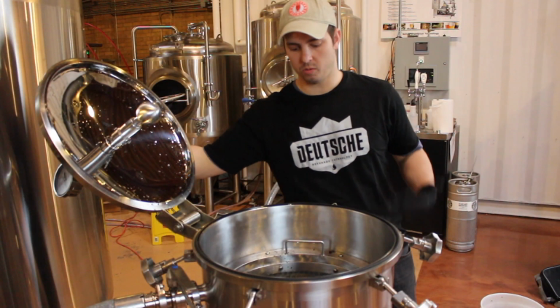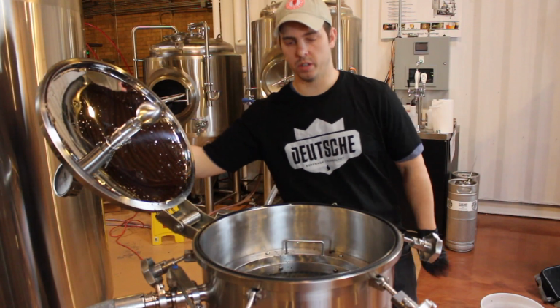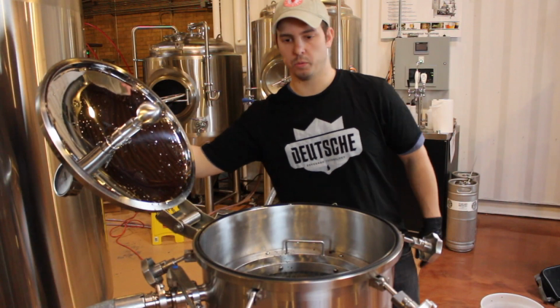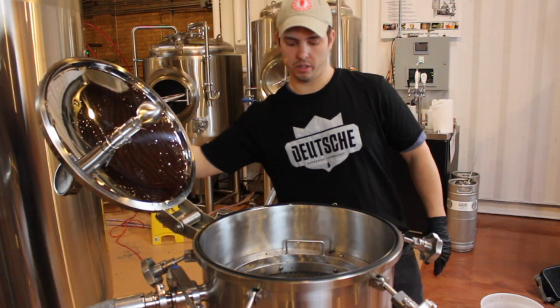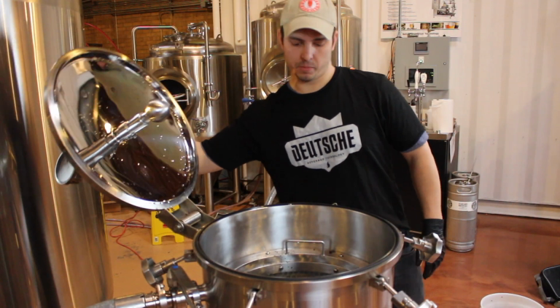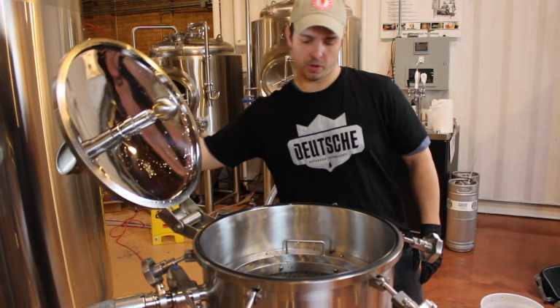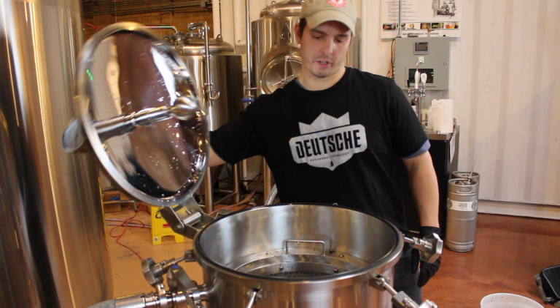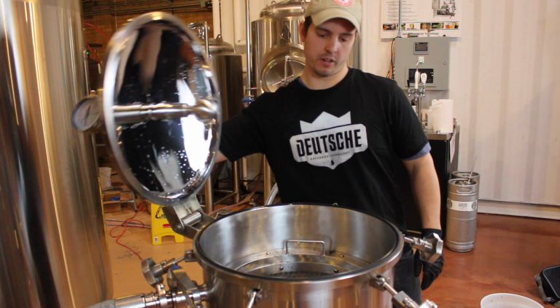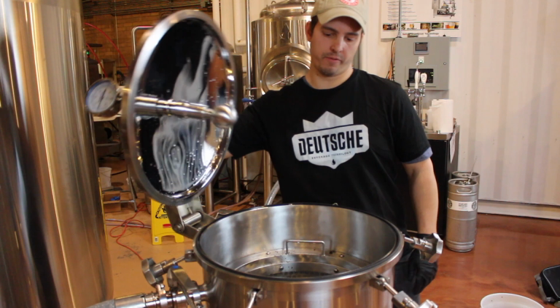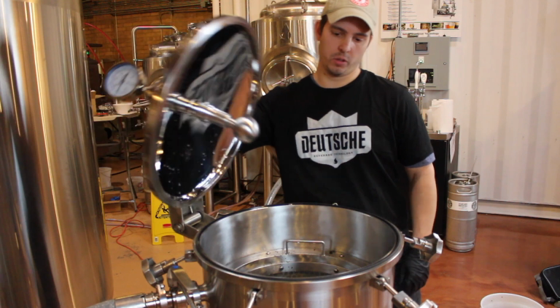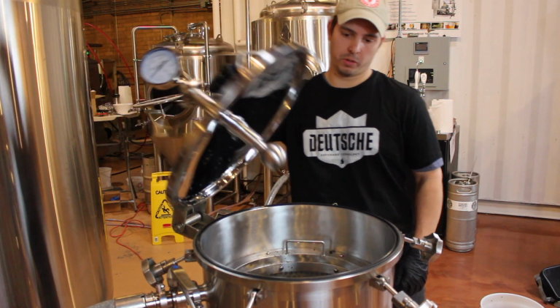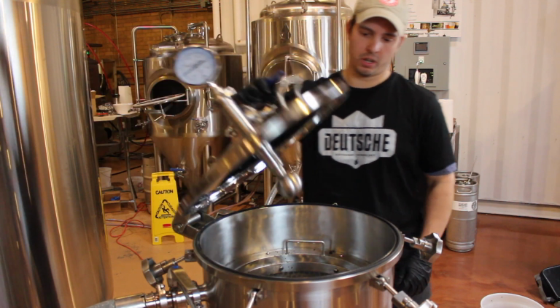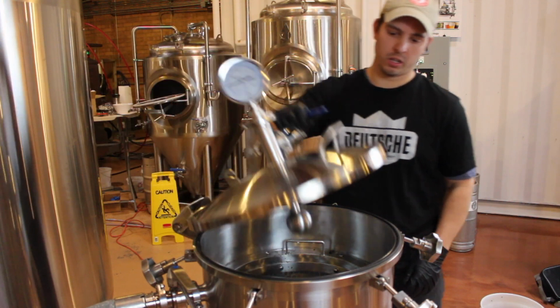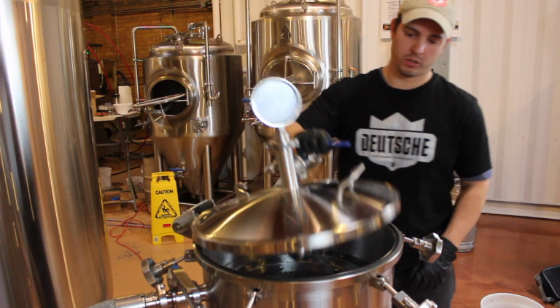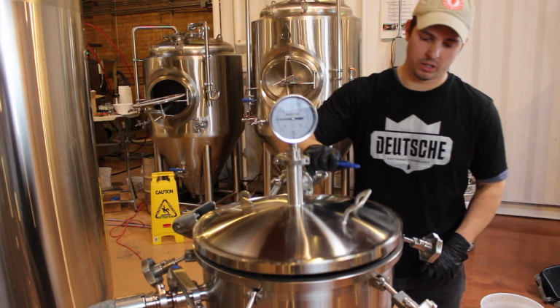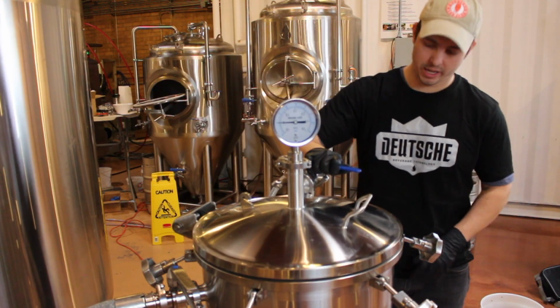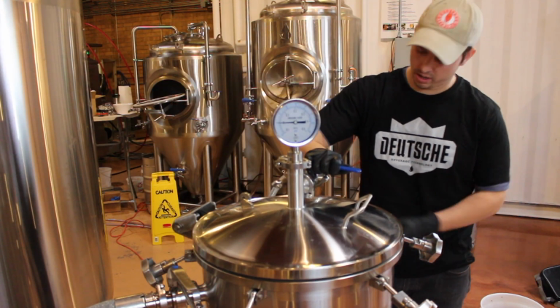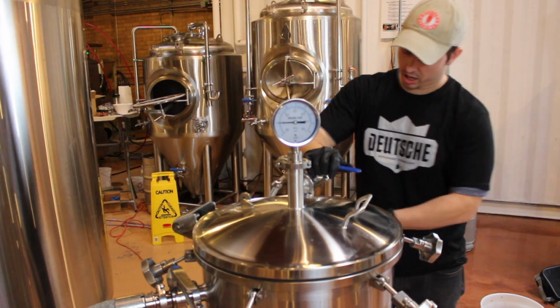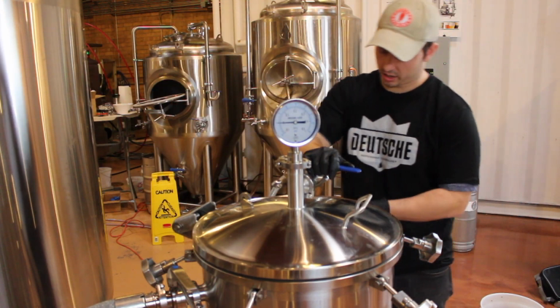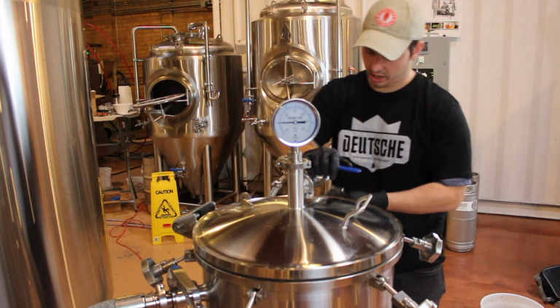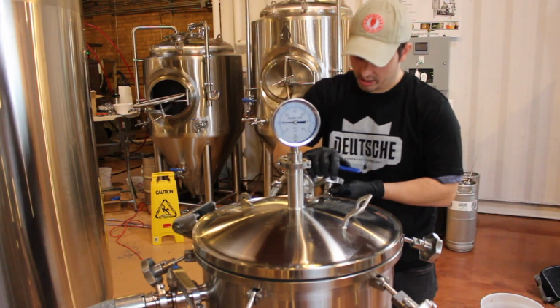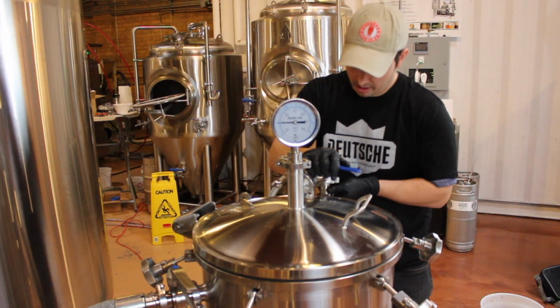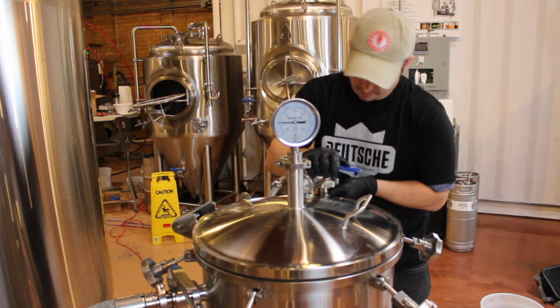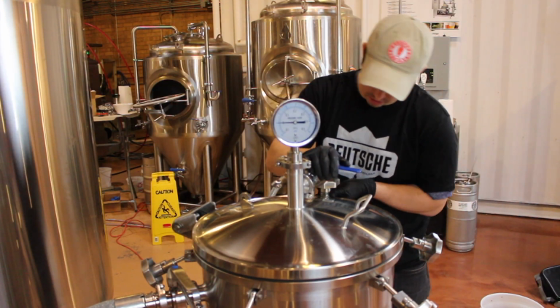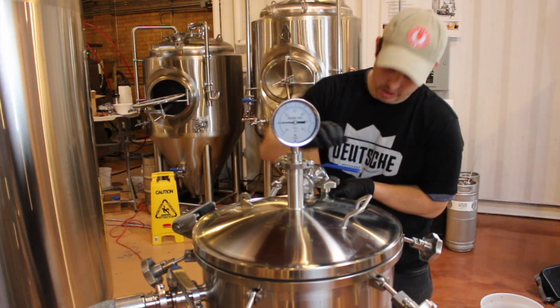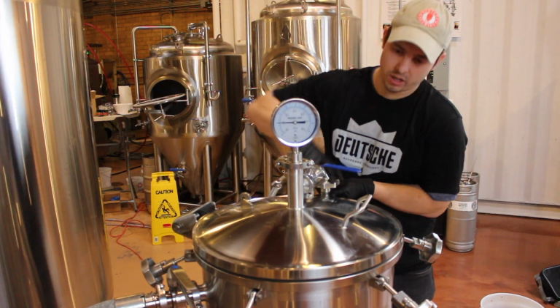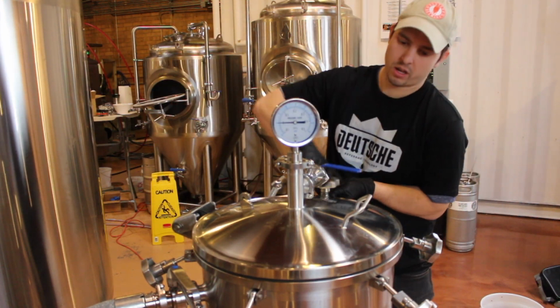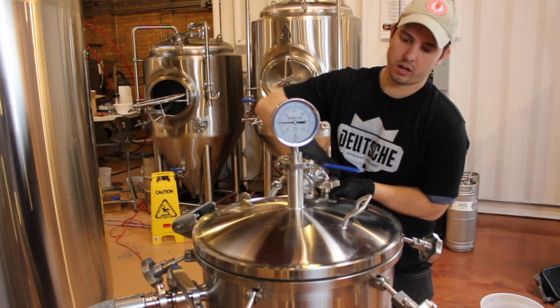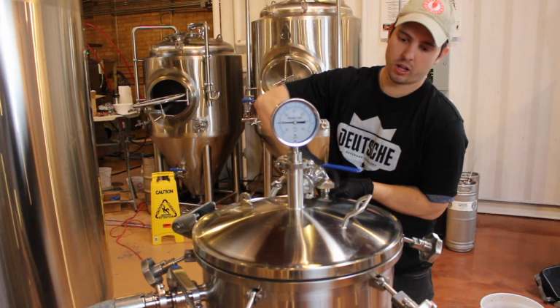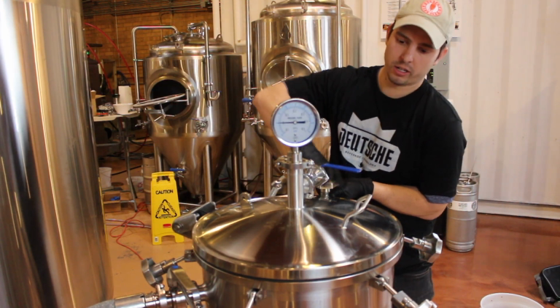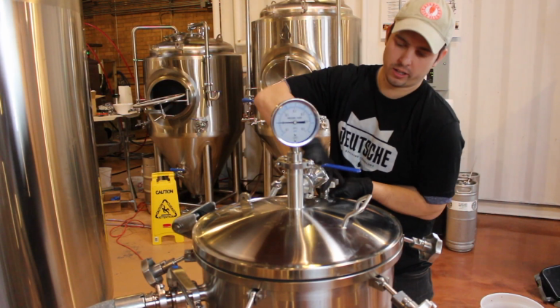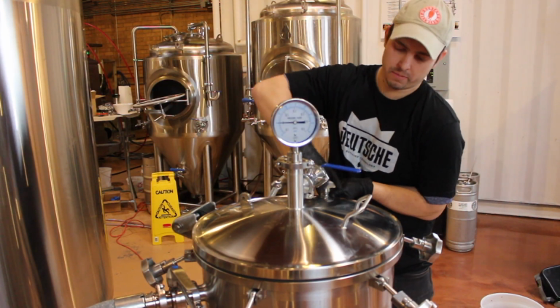Once we've dumped what we're going to infuse, we're going to close the lid and tighten down firmly on all our clamps.